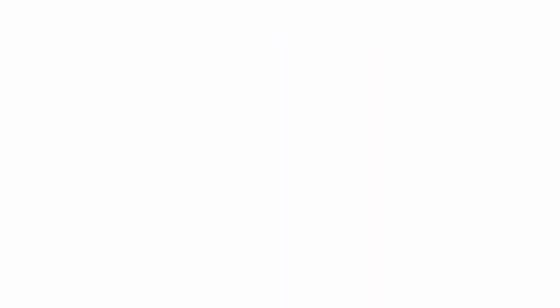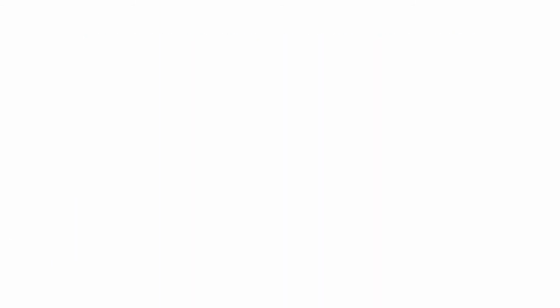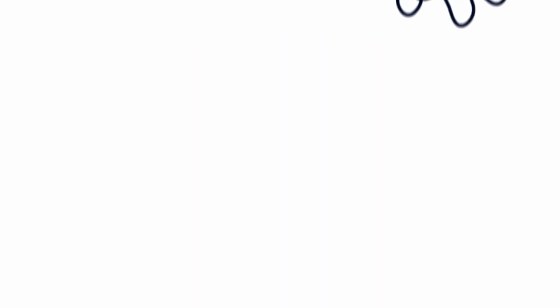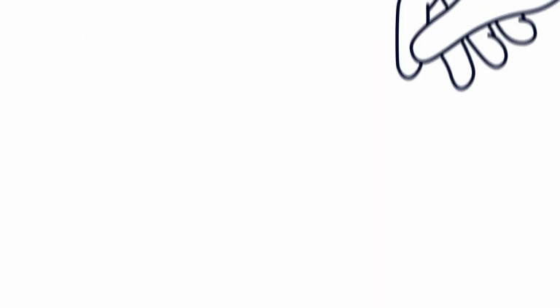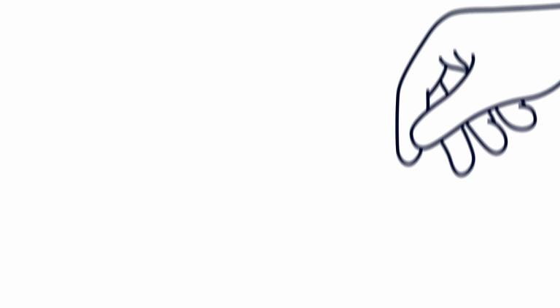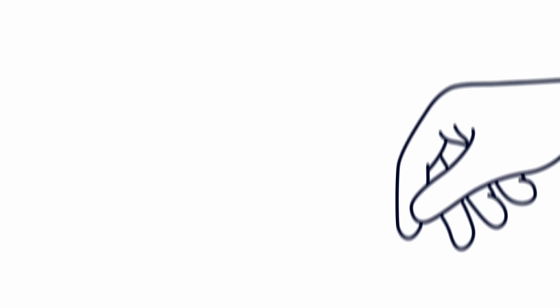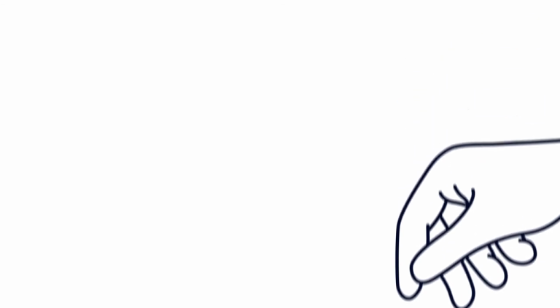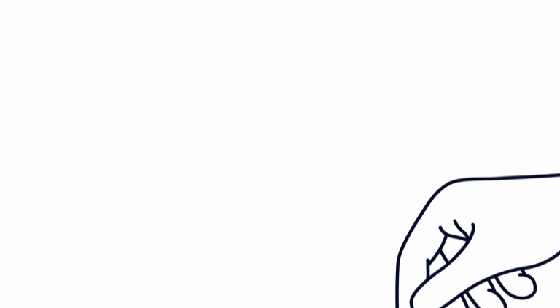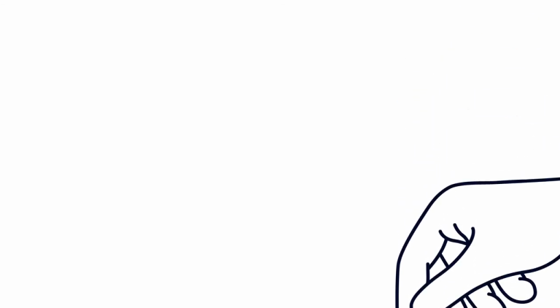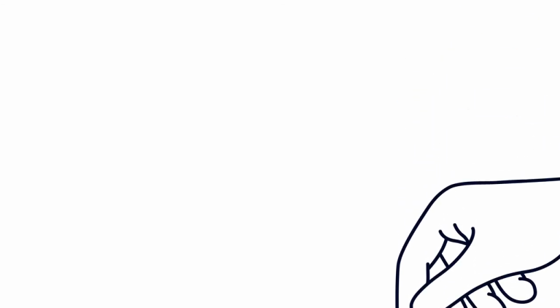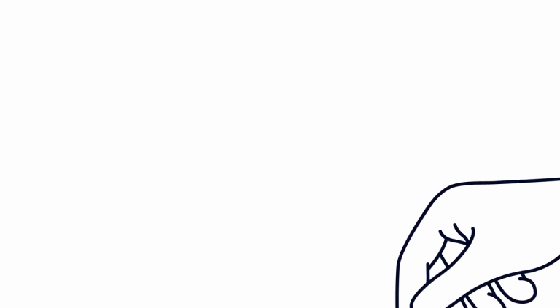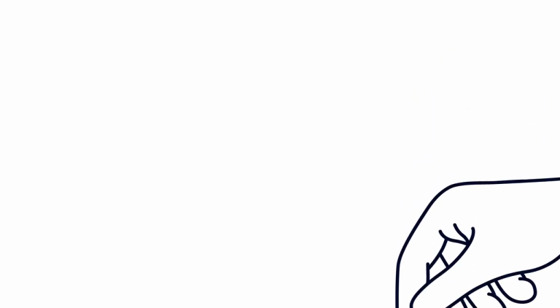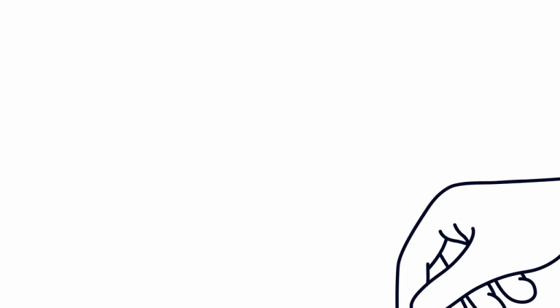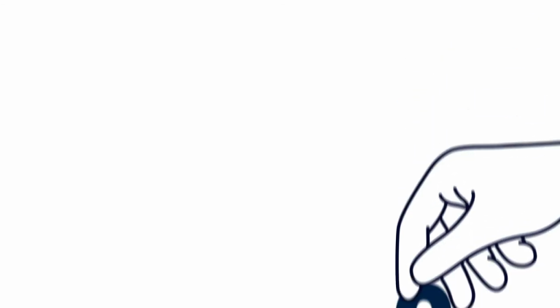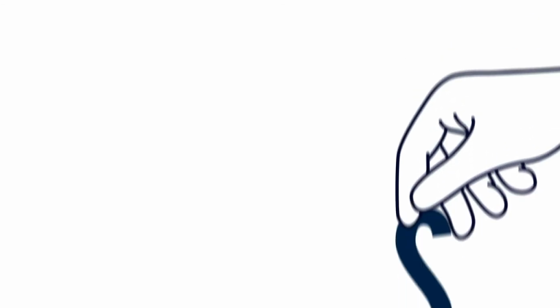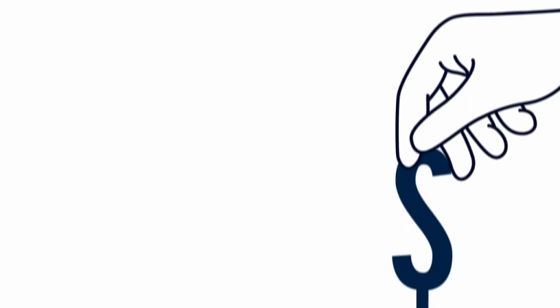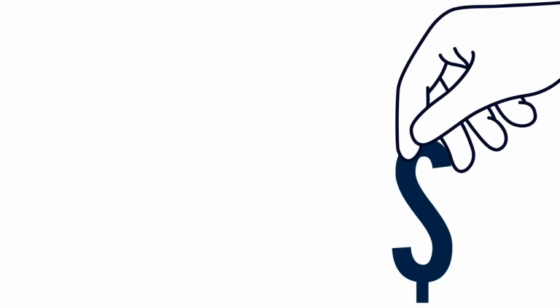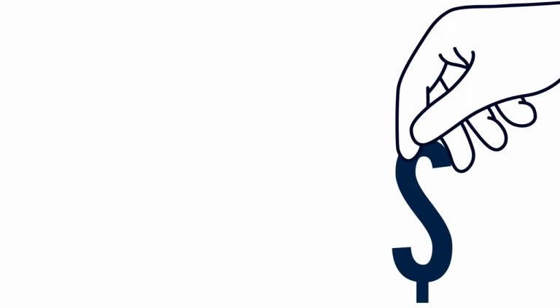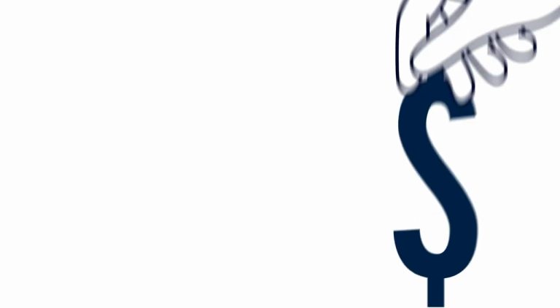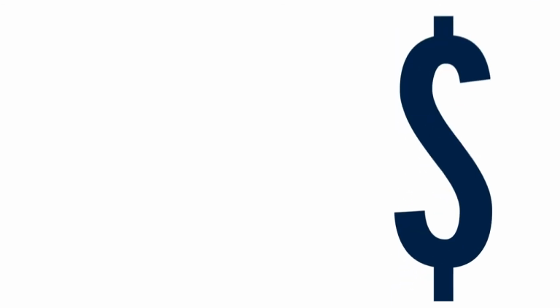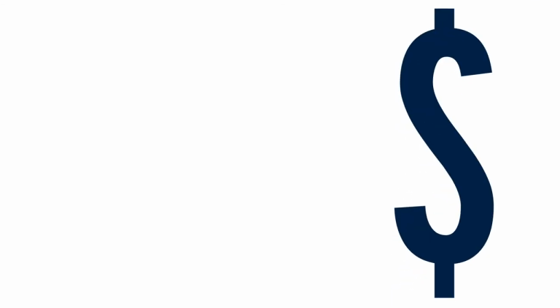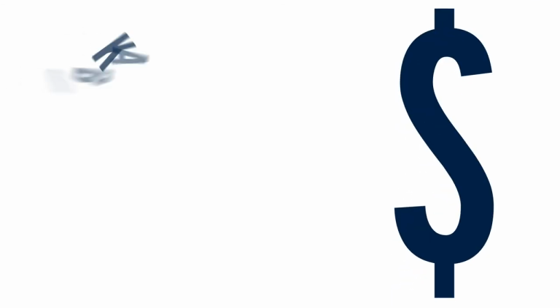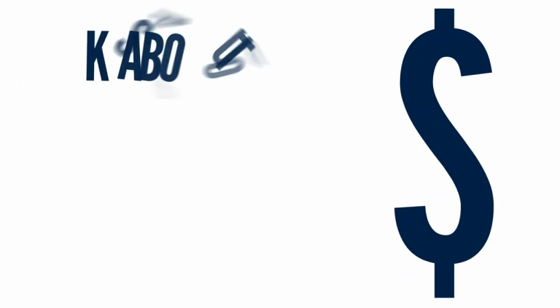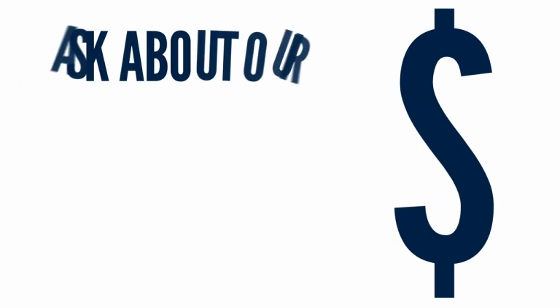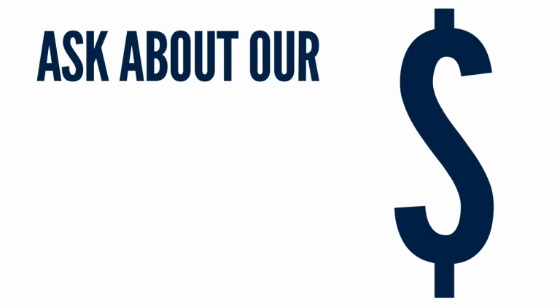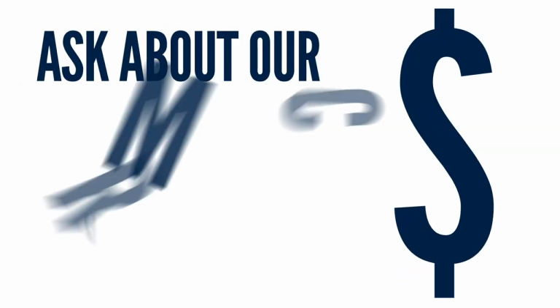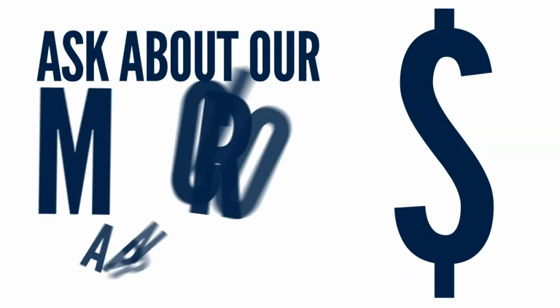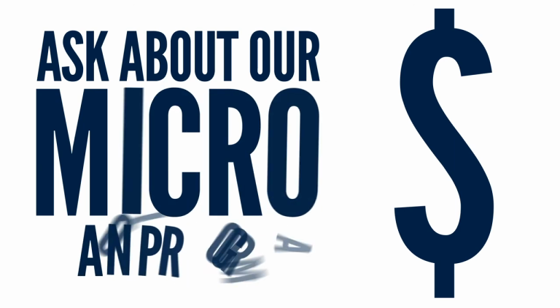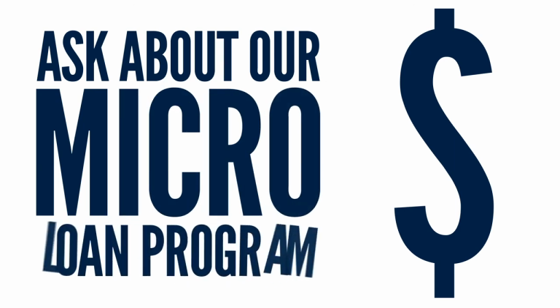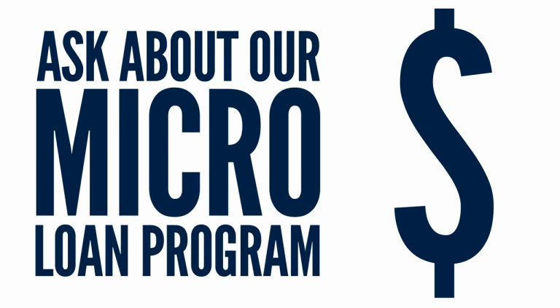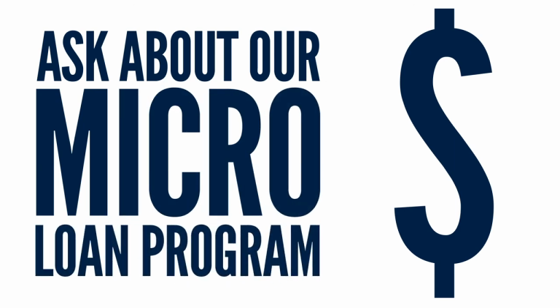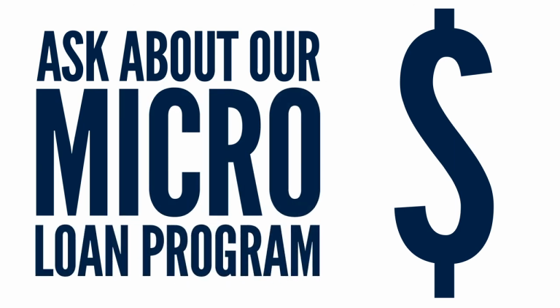The Venture Lab is also dedicated to helping new businesses find funding for their dreams. Be sure to ask about our micro-loan program right away.